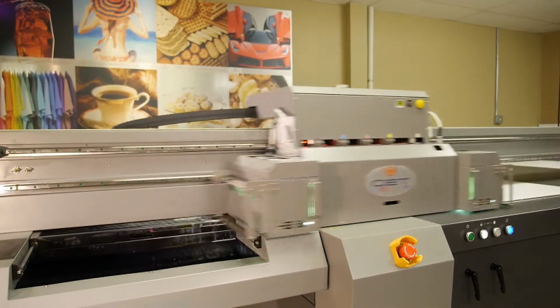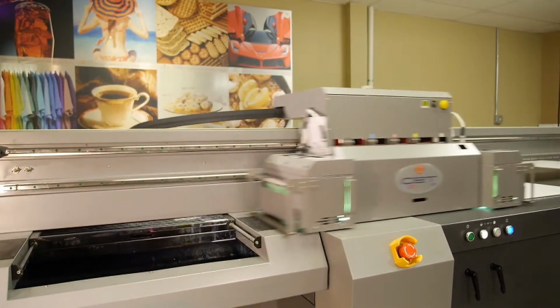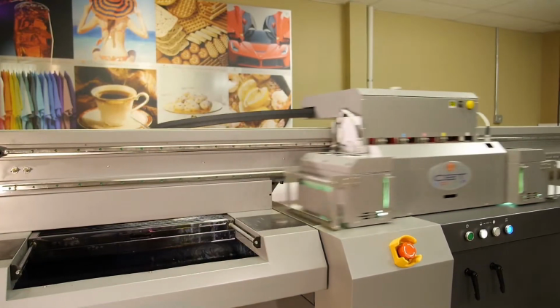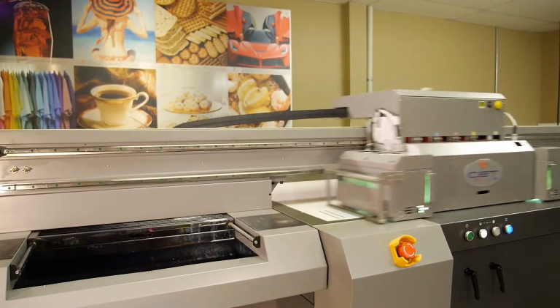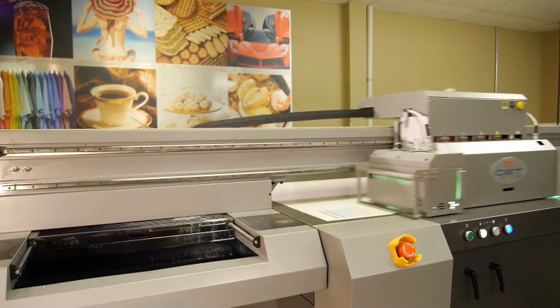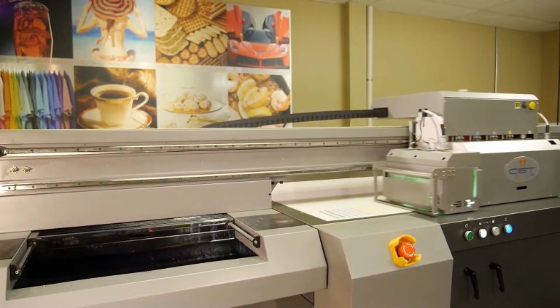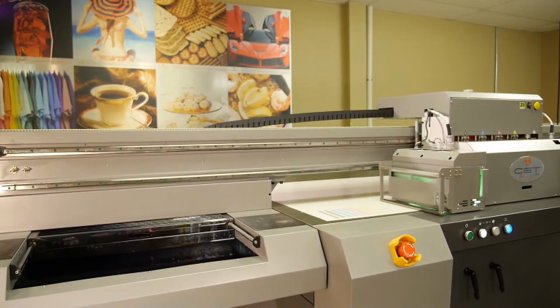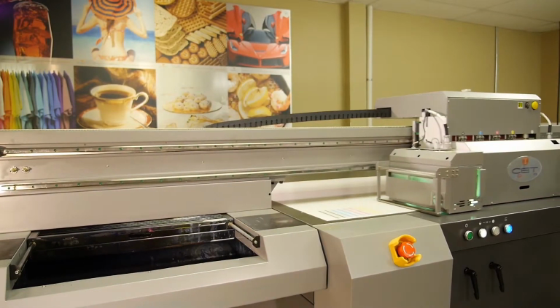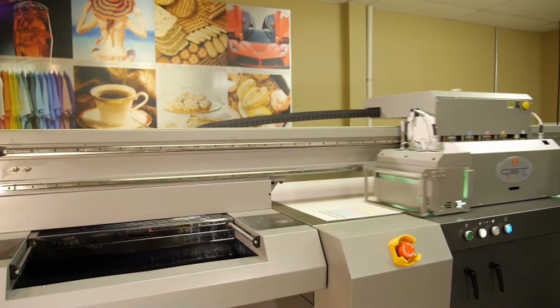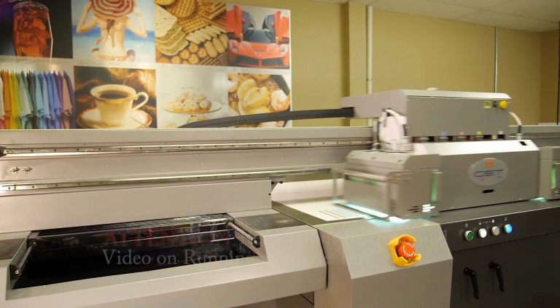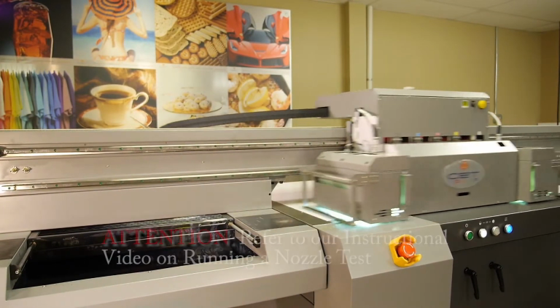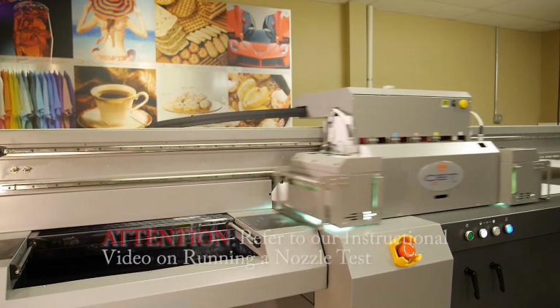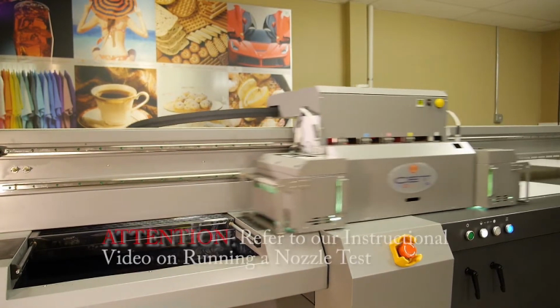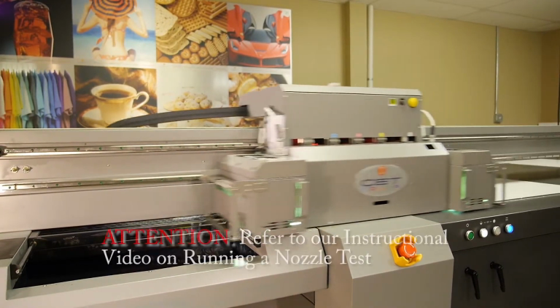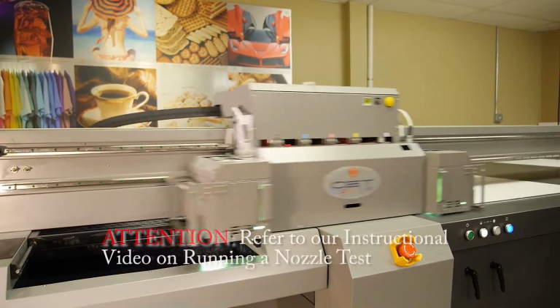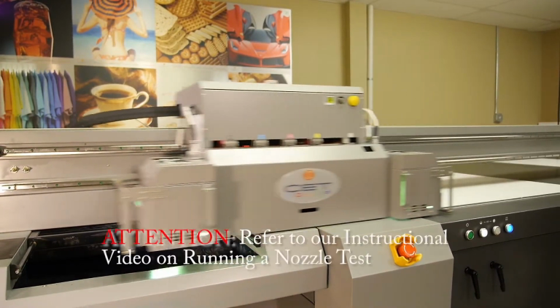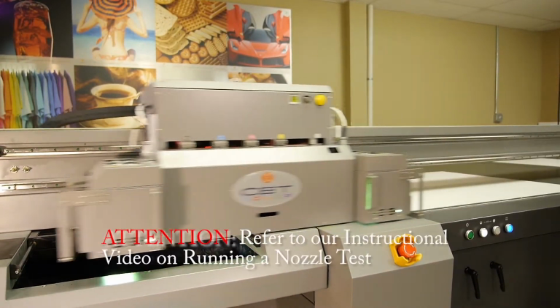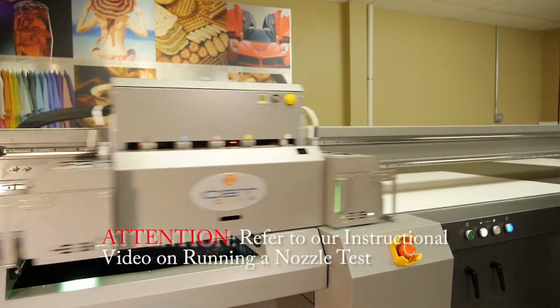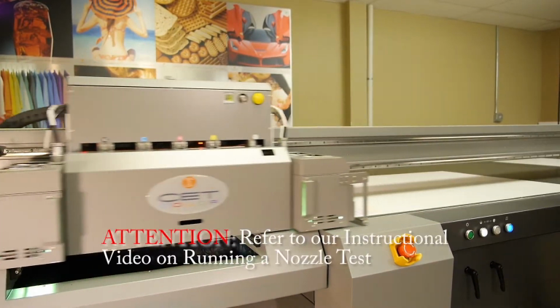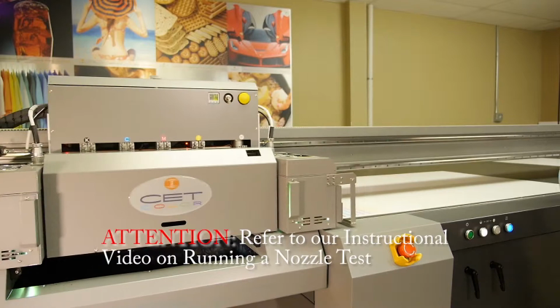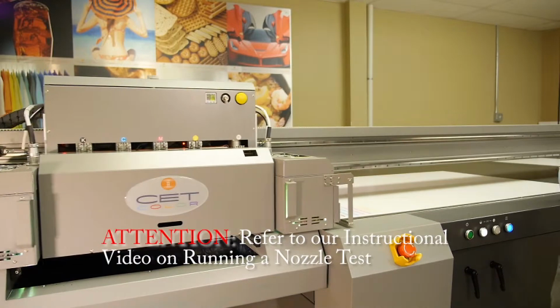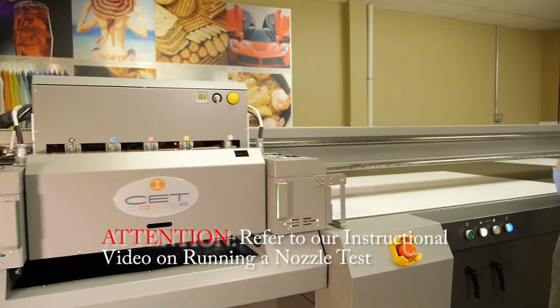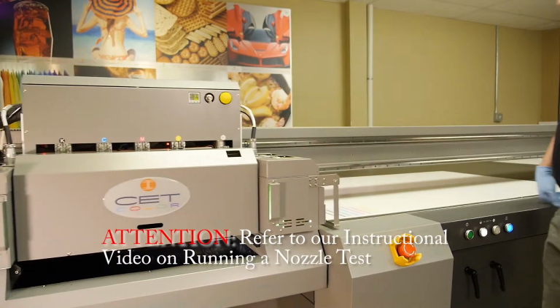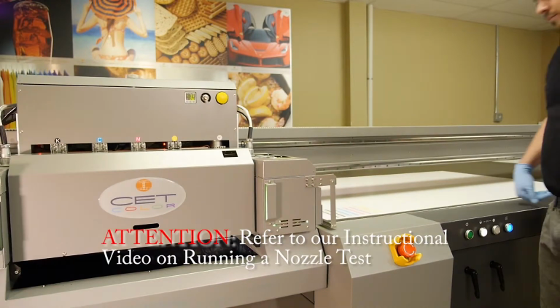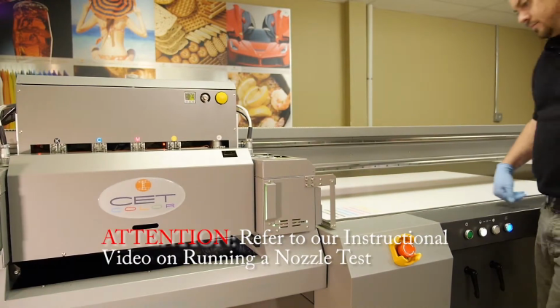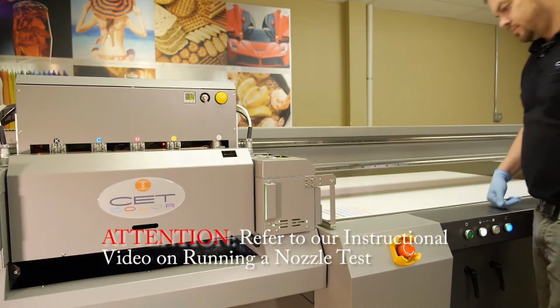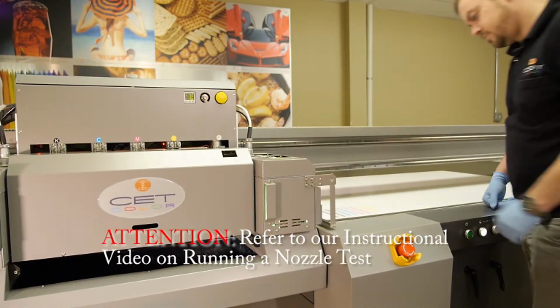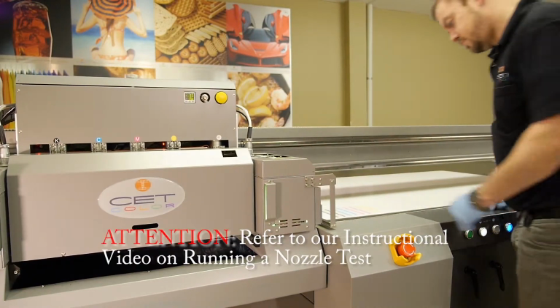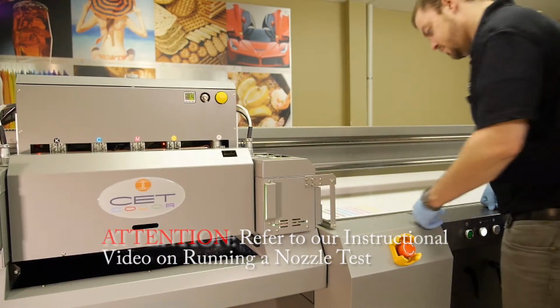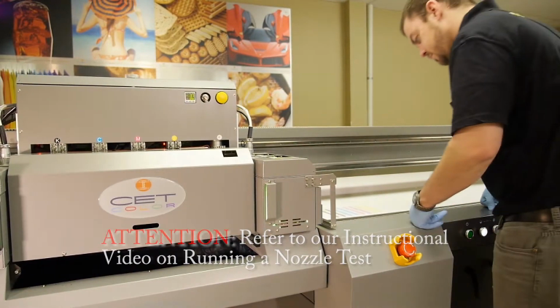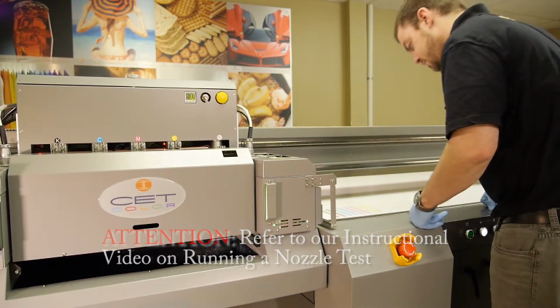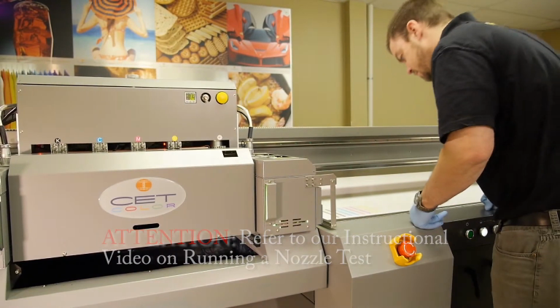Print a nozzle test. Refer to our instructional video on running the nozzle test.